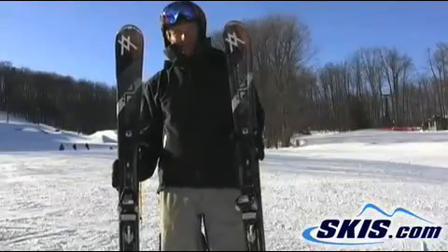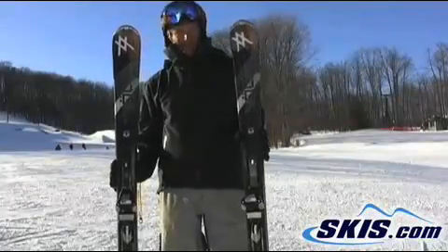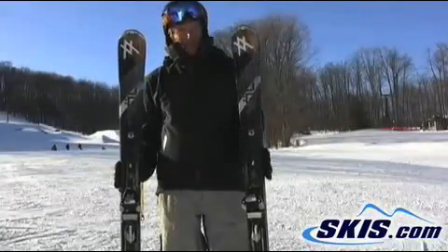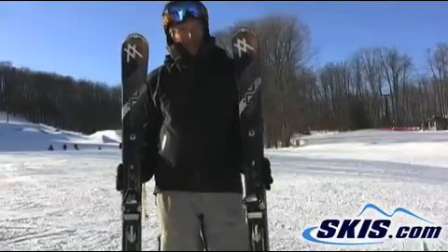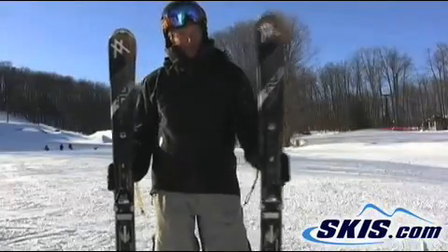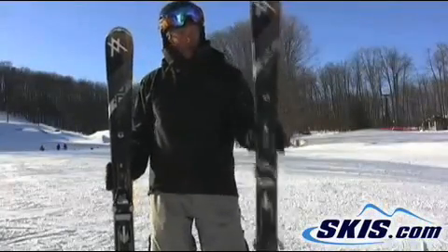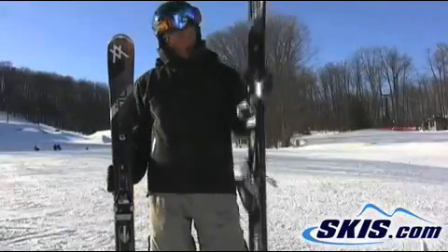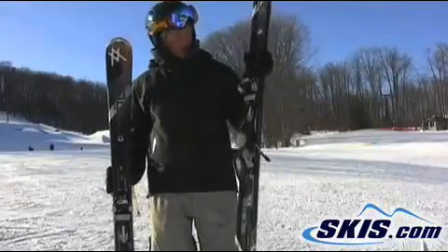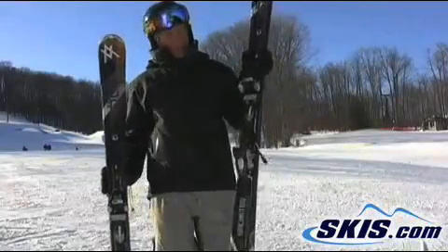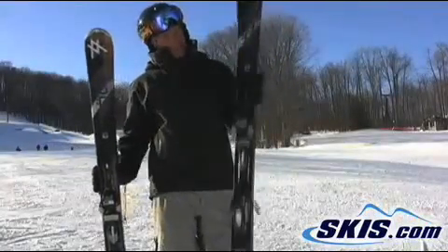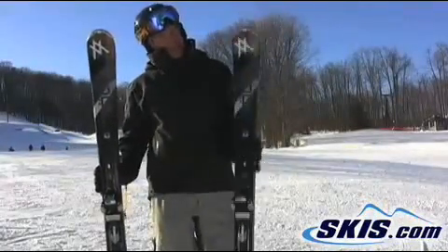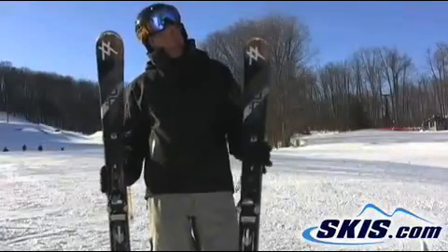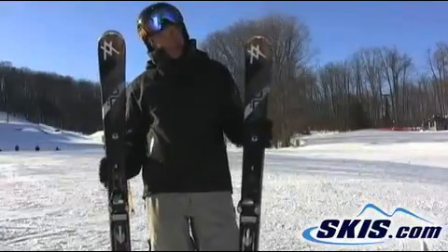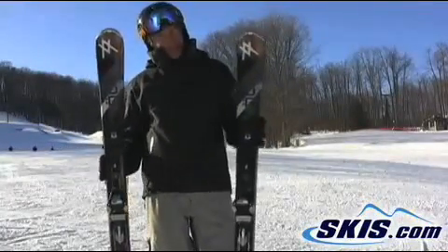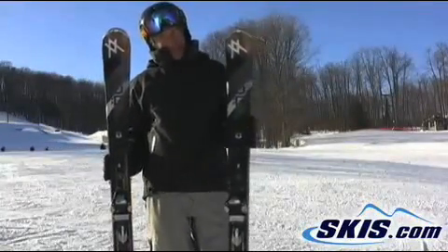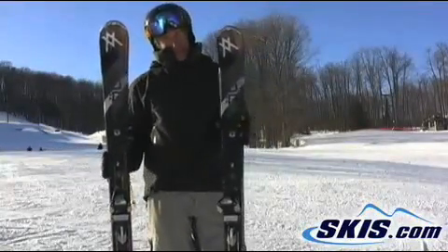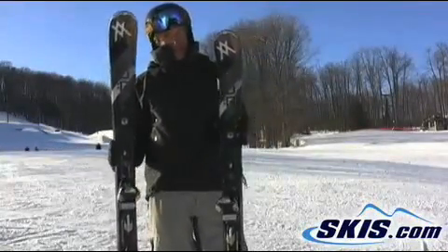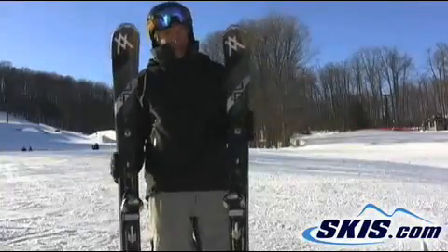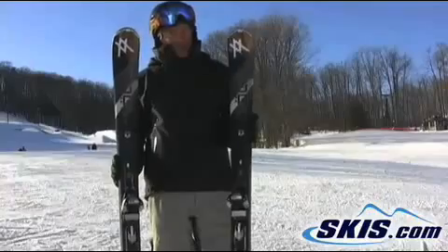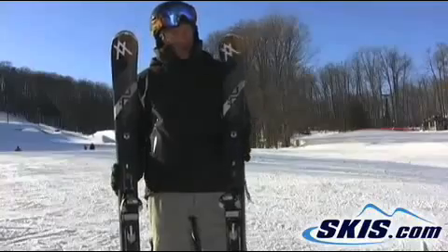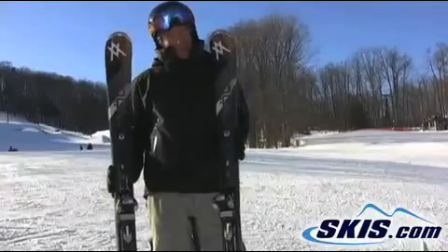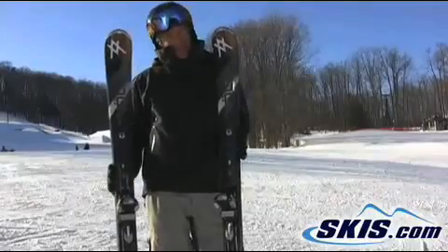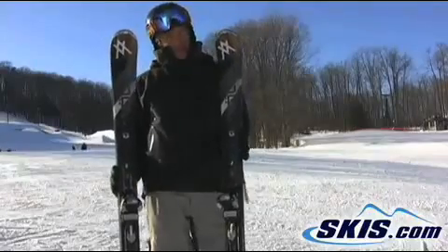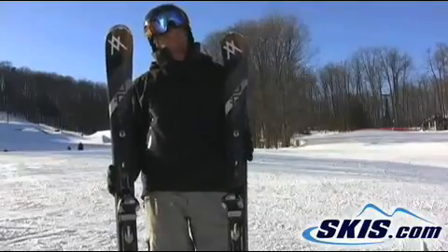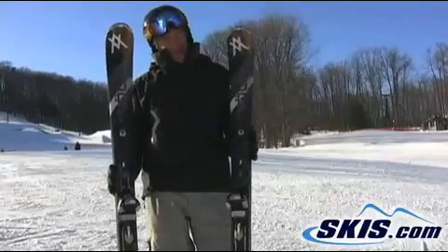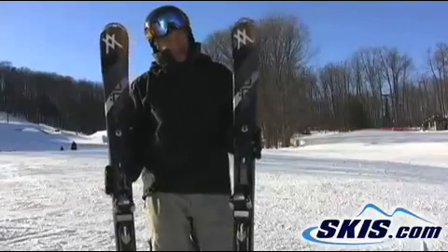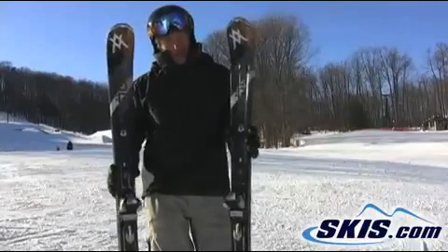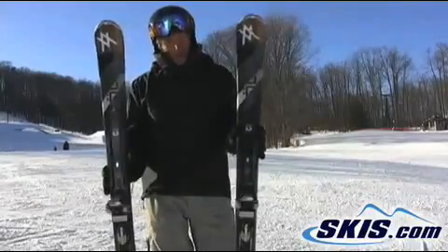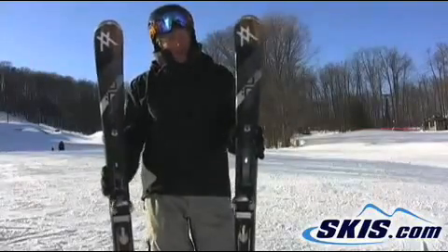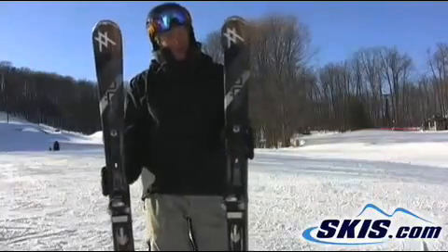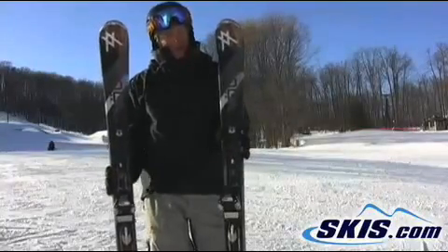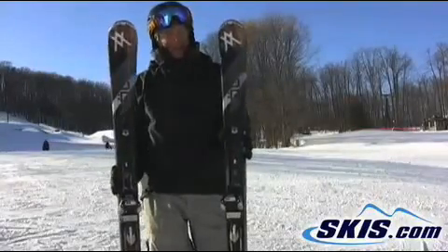This is Trey with Volkl's classic AC-50, the do-anything cruiser. You can do anything you want on this ski.